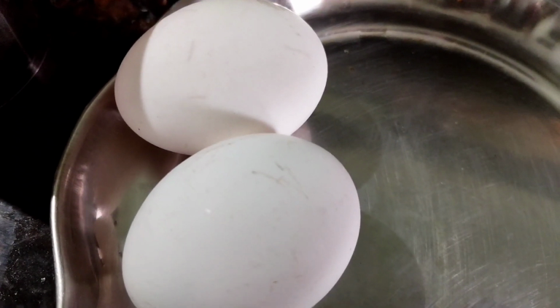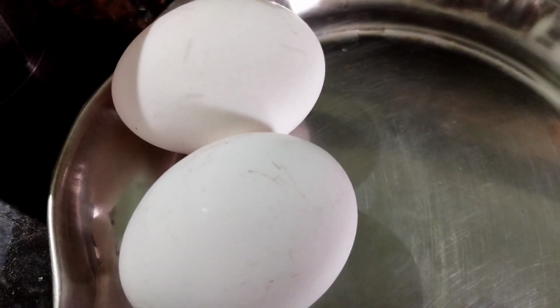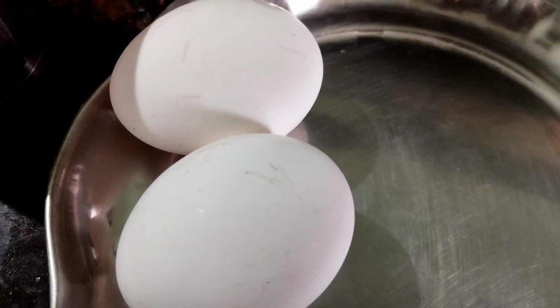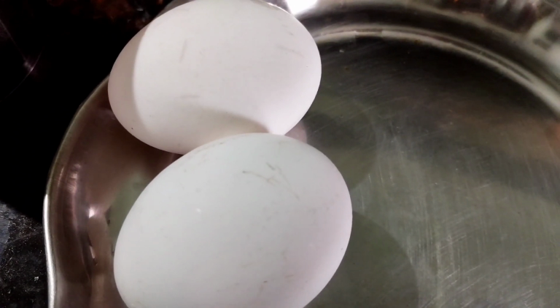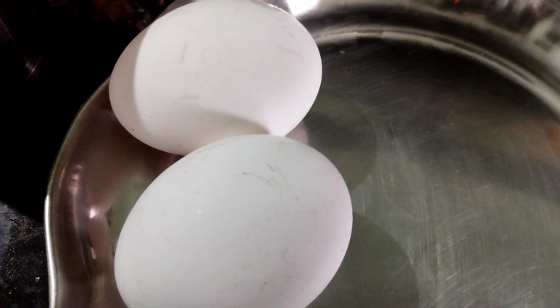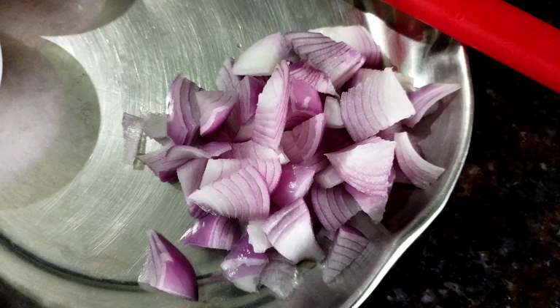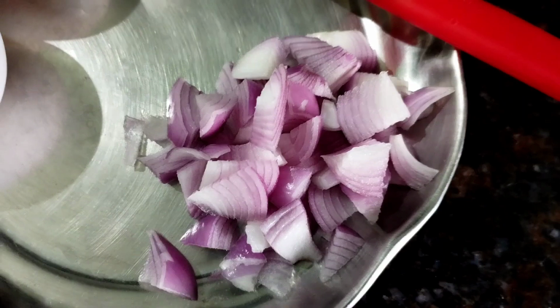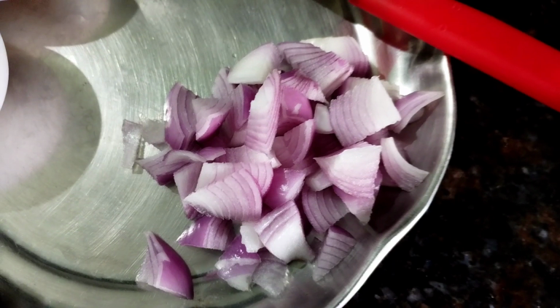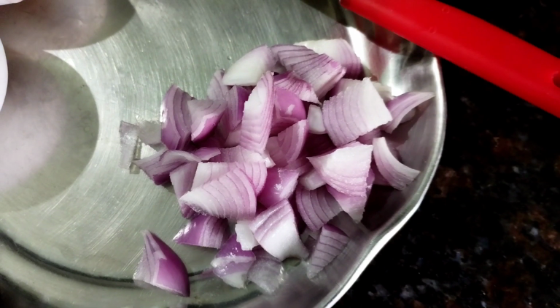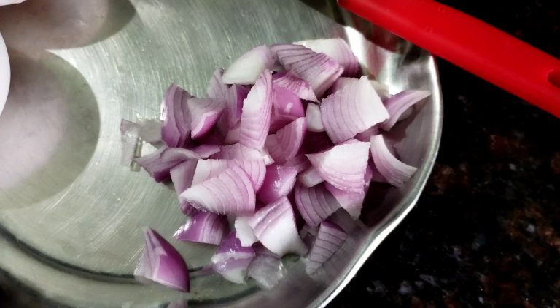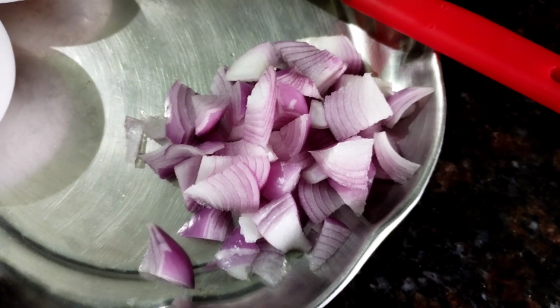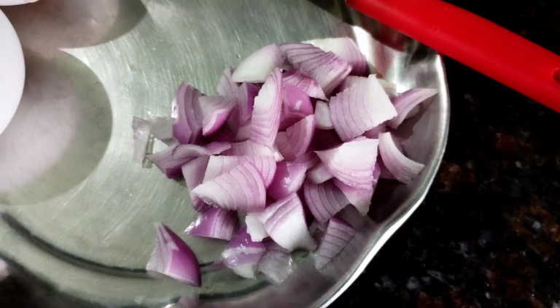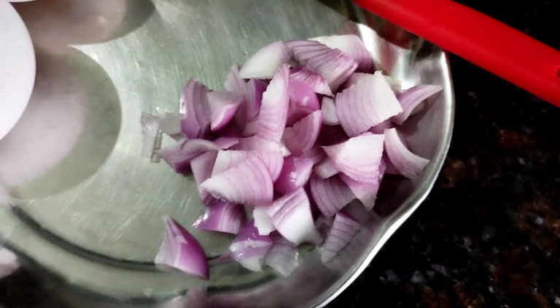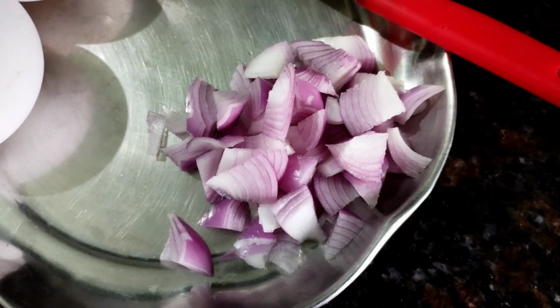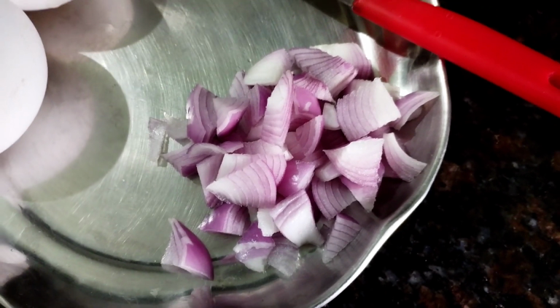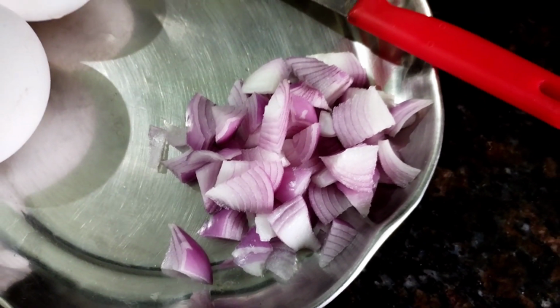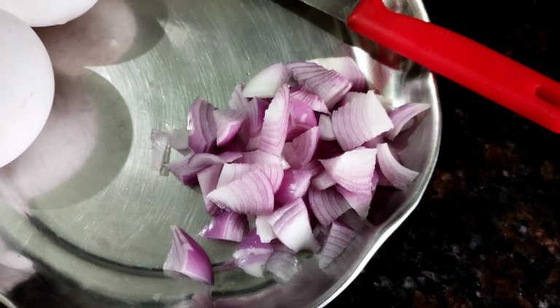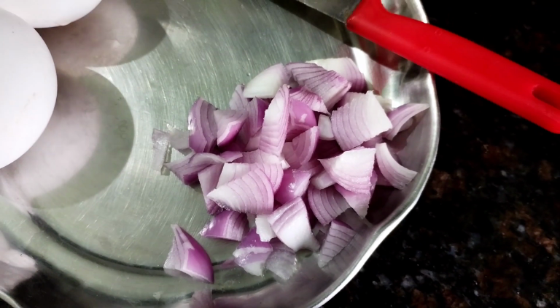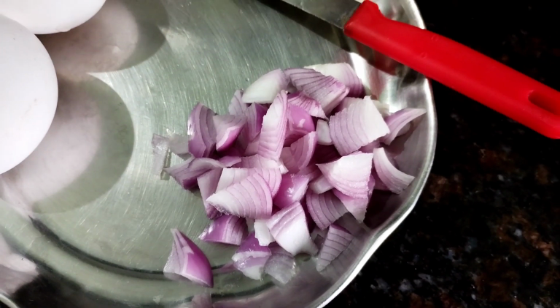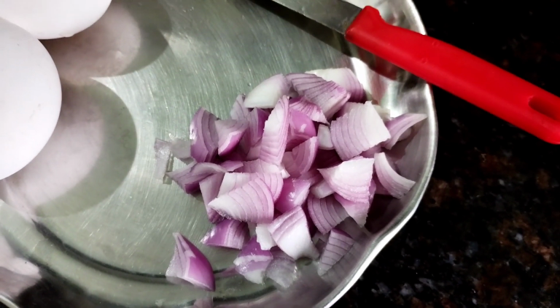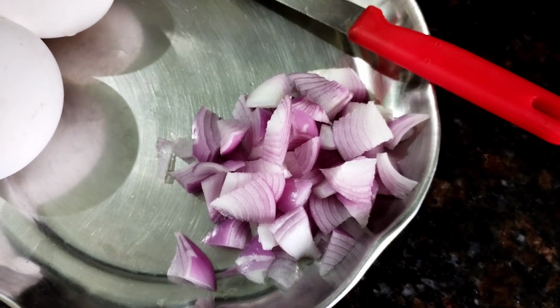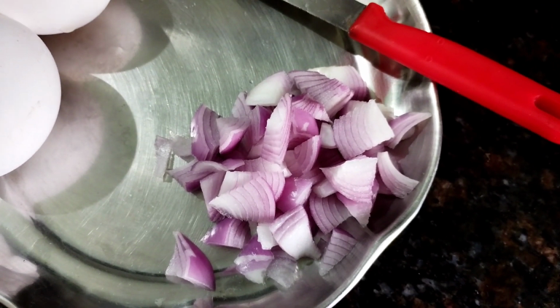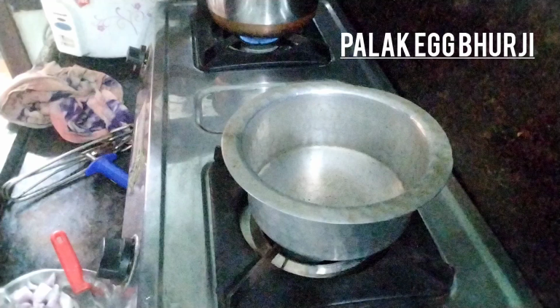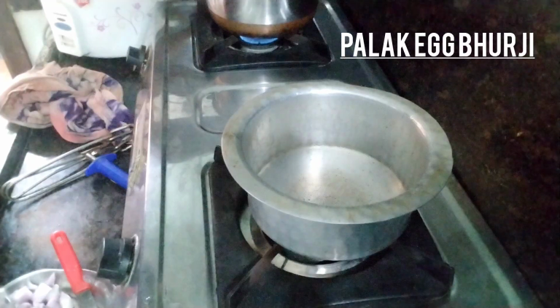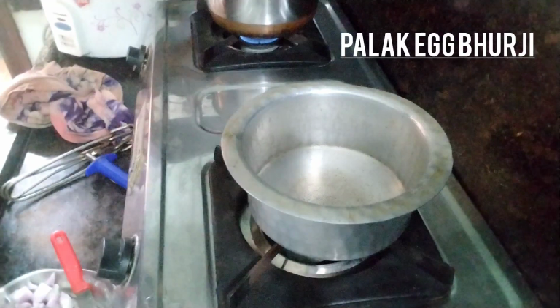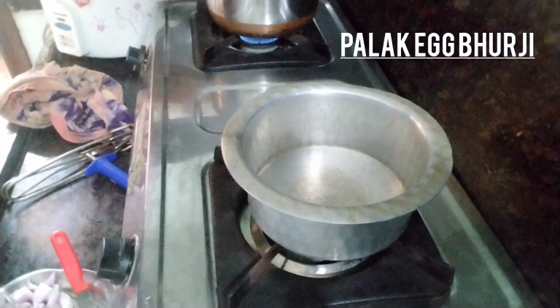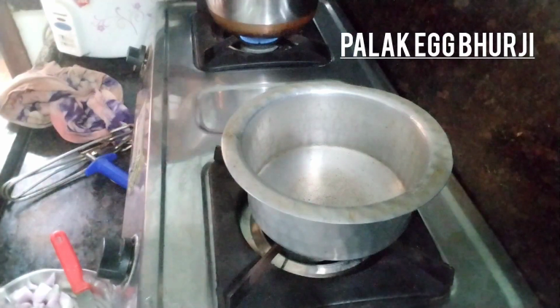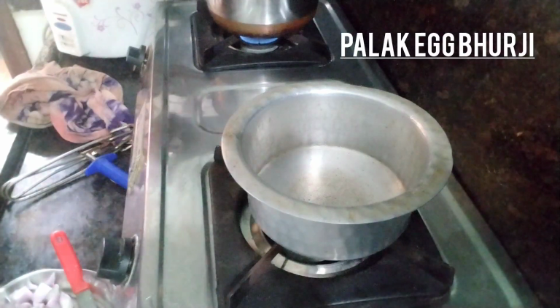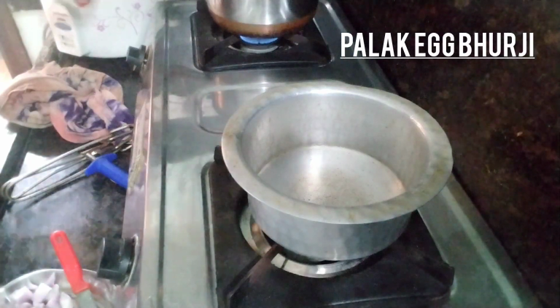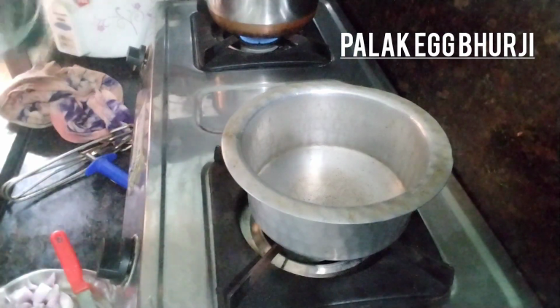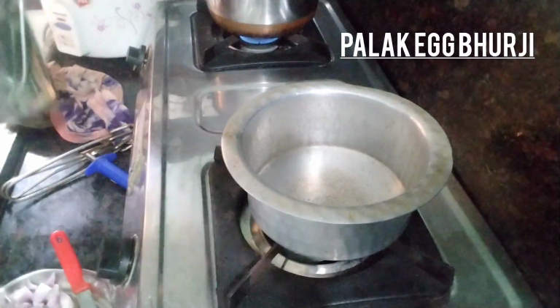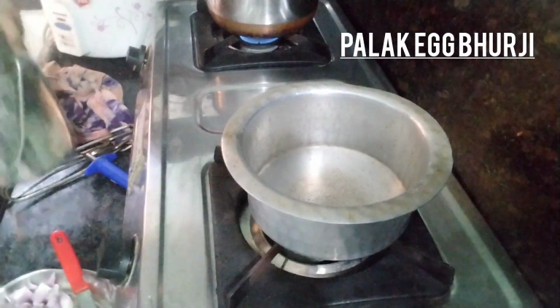I am going to show you three ingredients: Palakura, Eggs, and Onions.